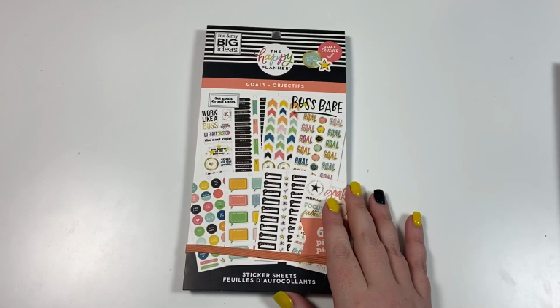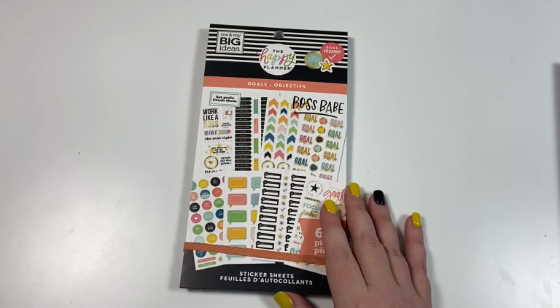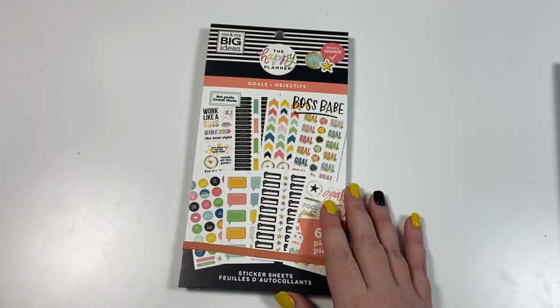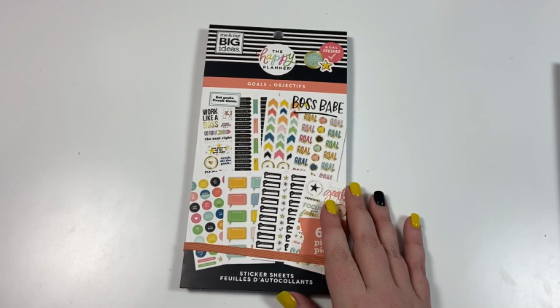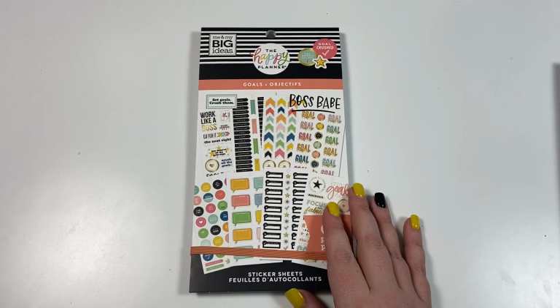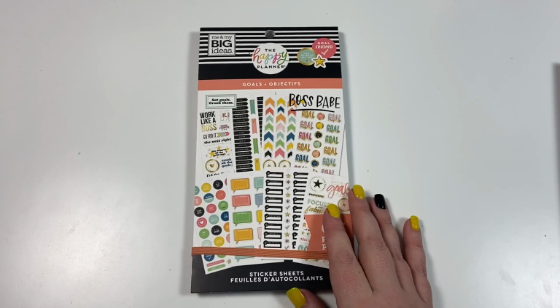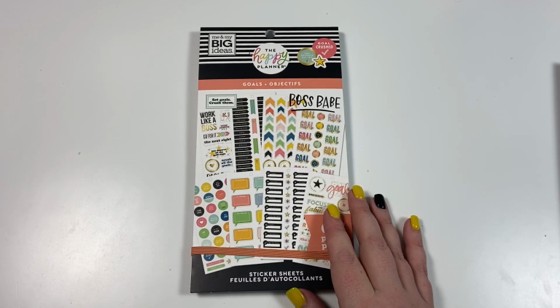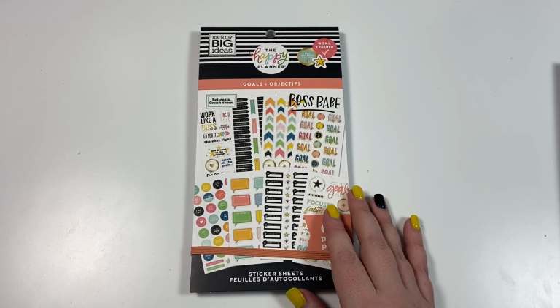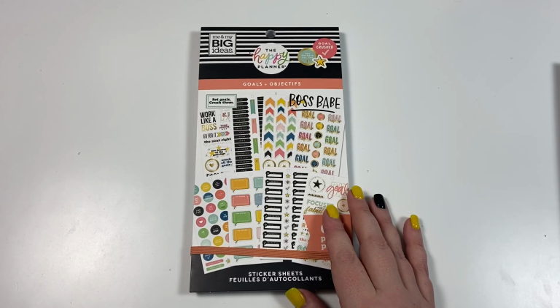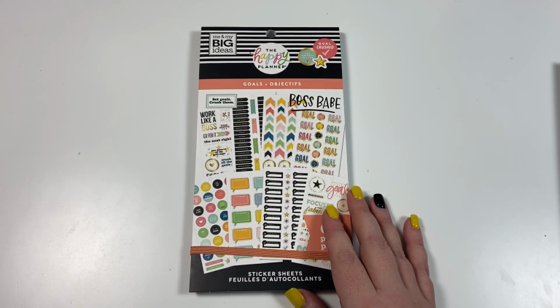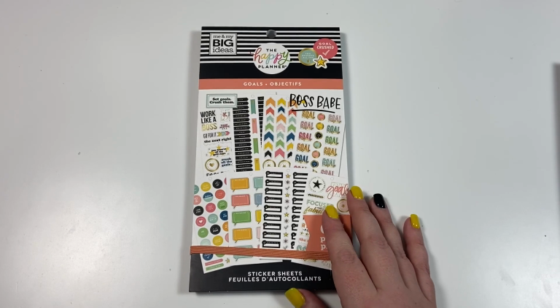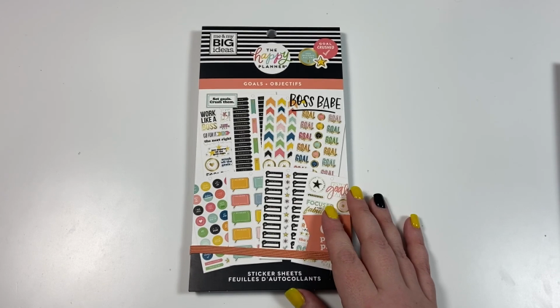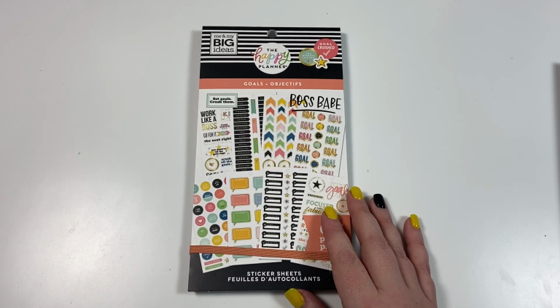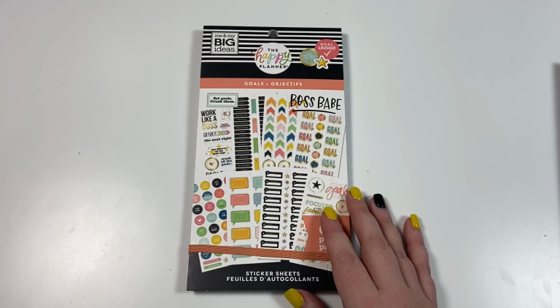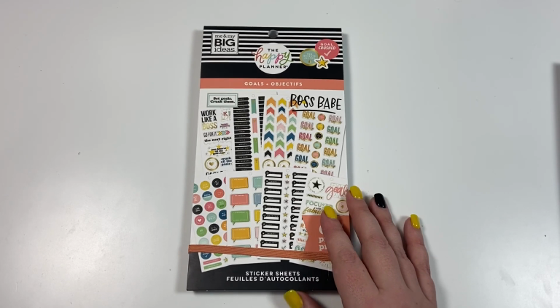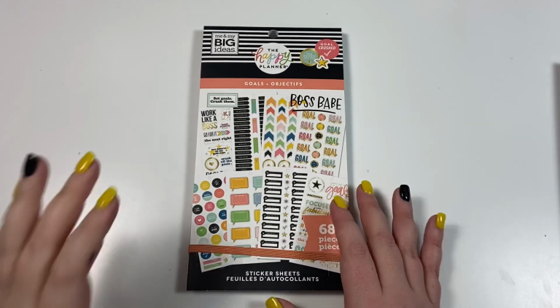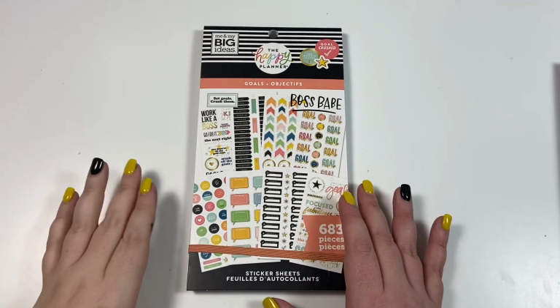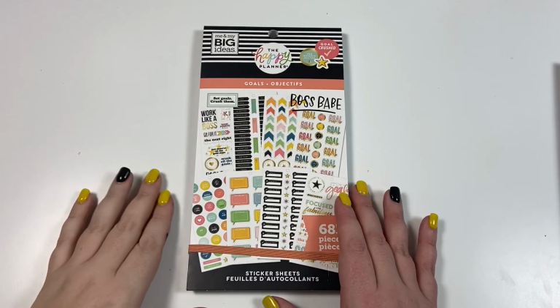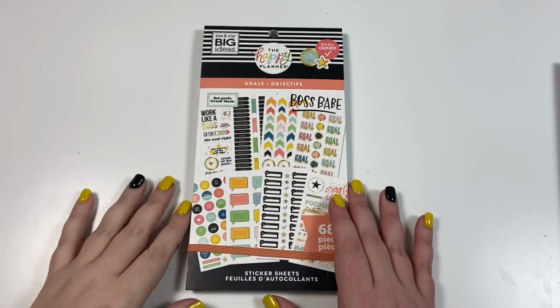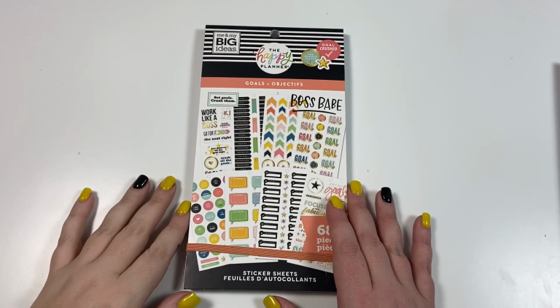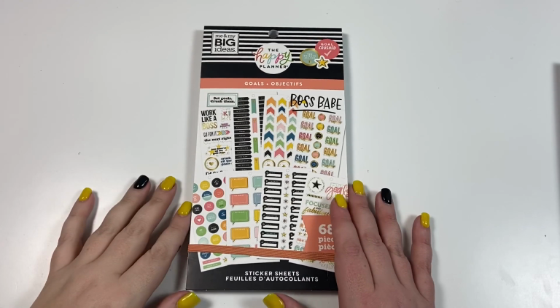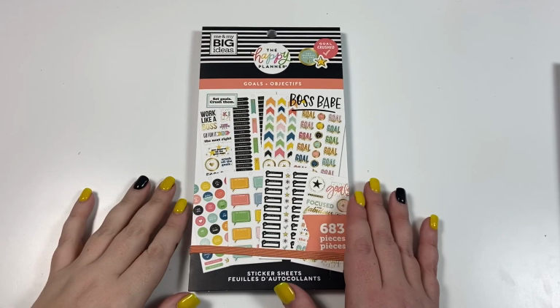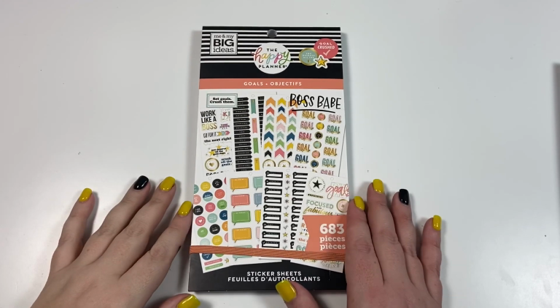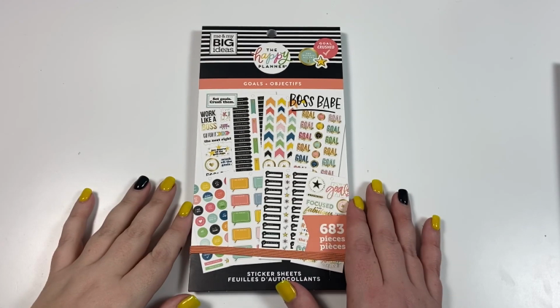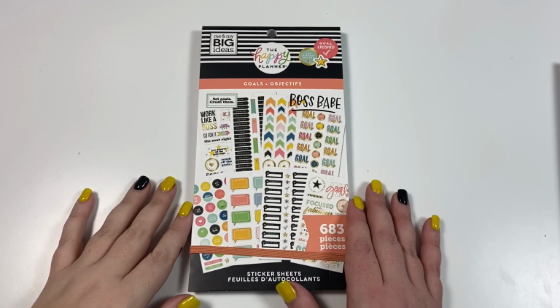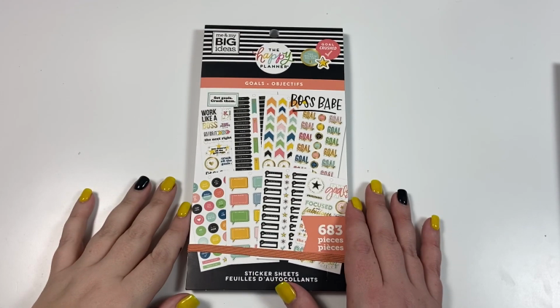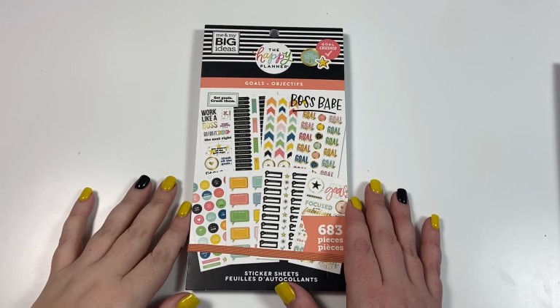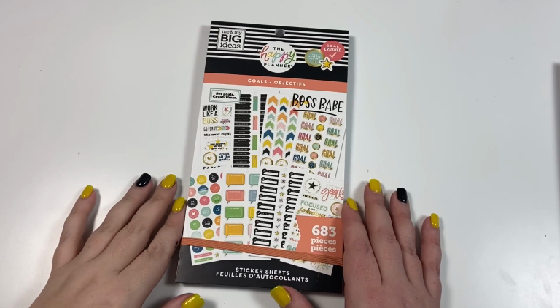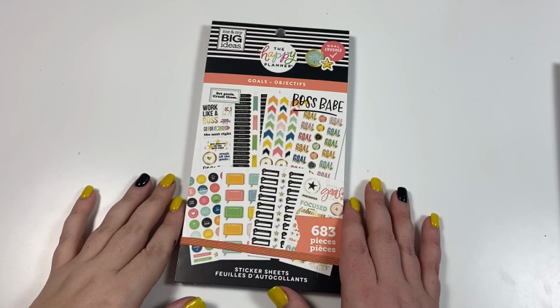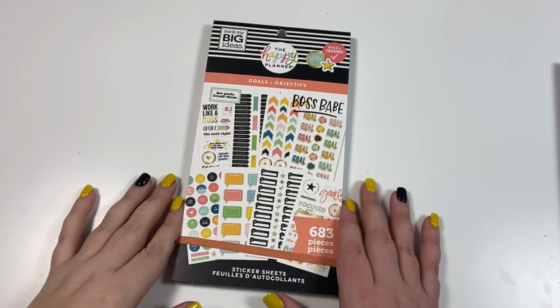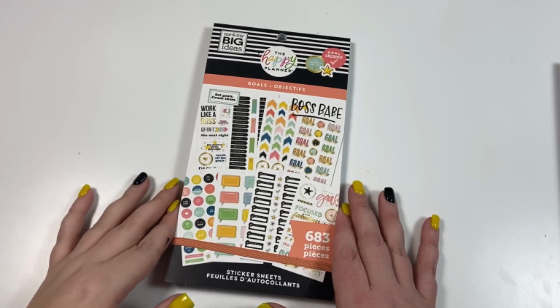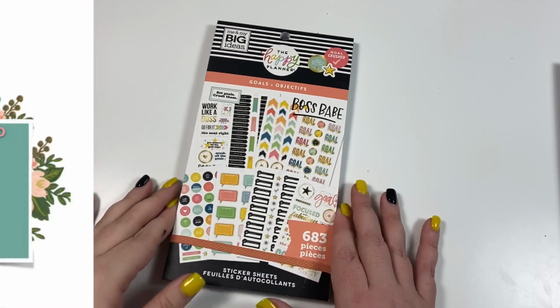That is the new Goals sticker book! If you liked this video, I hope you hit the like button. If you want to see more of my videos, hit that subscribe button, and happy planning!